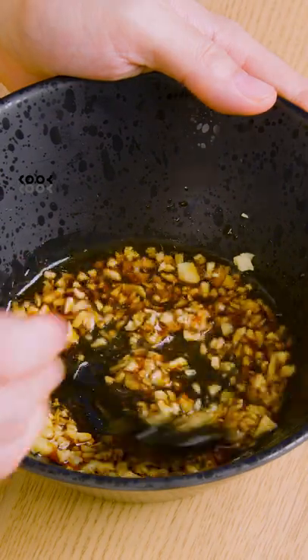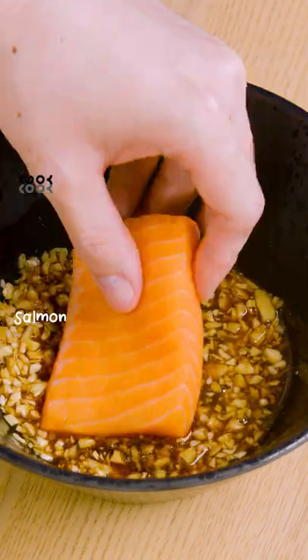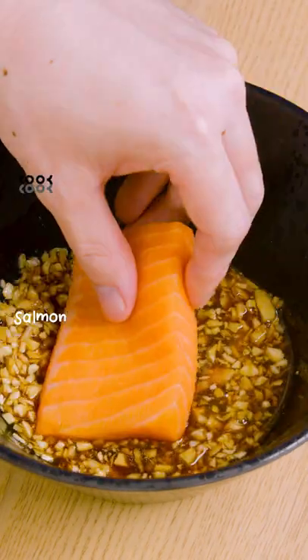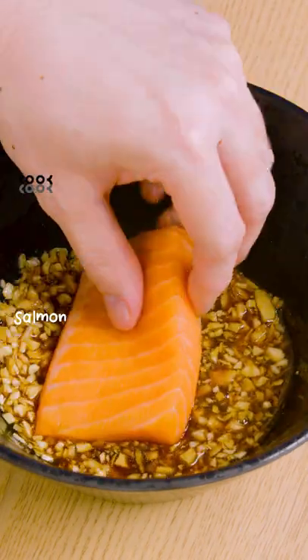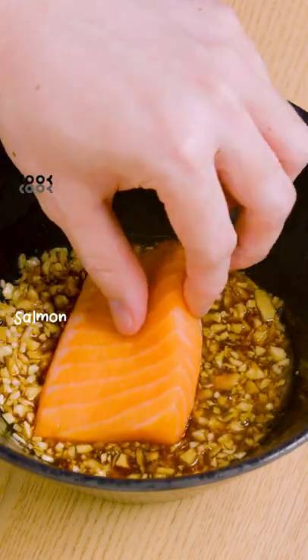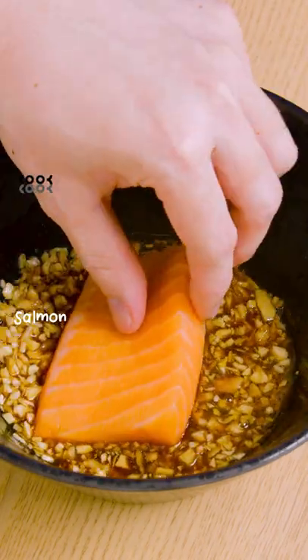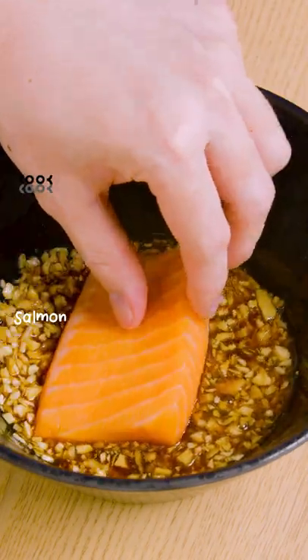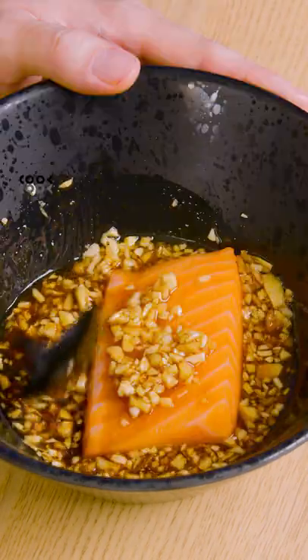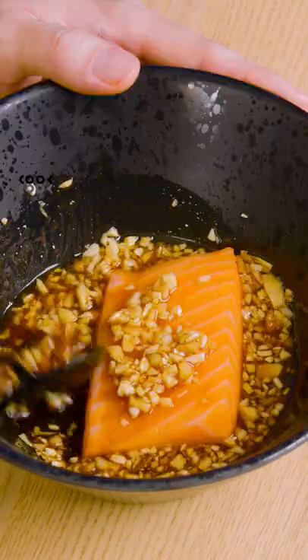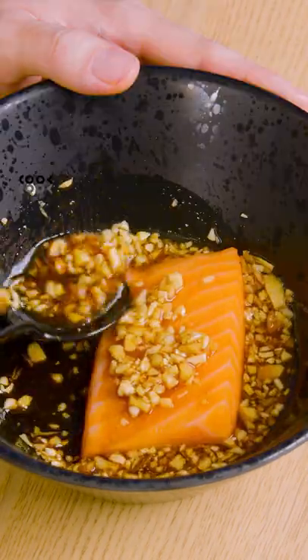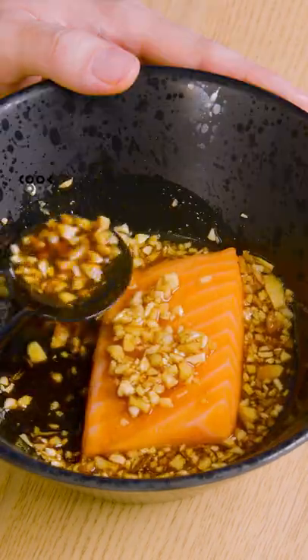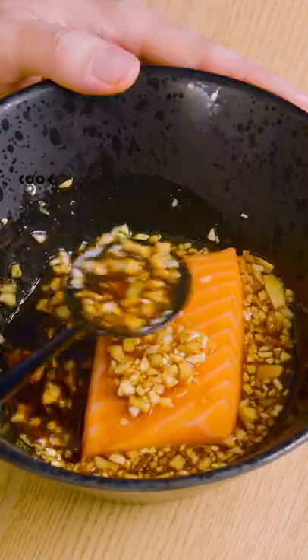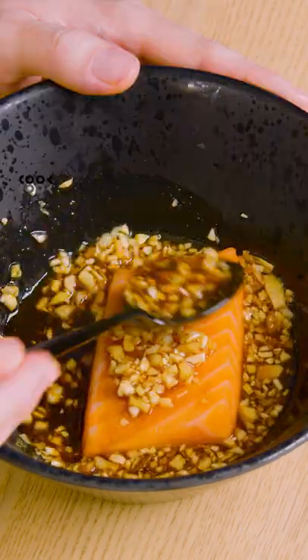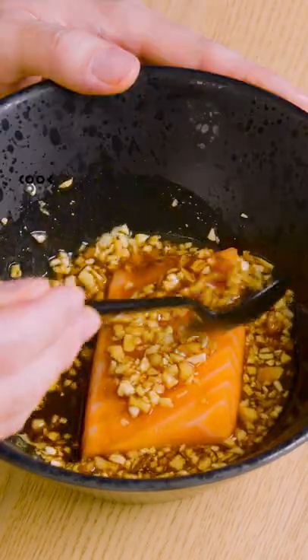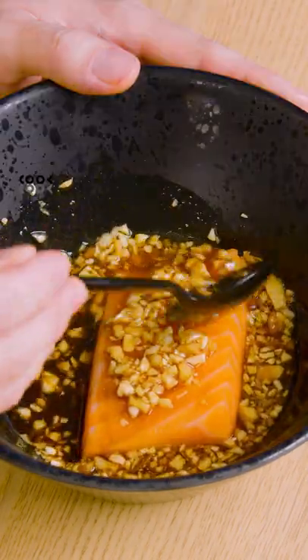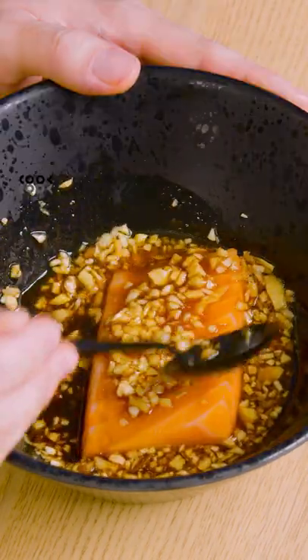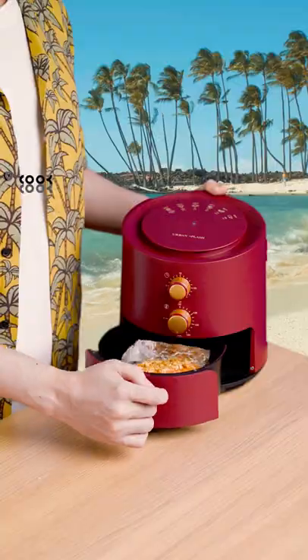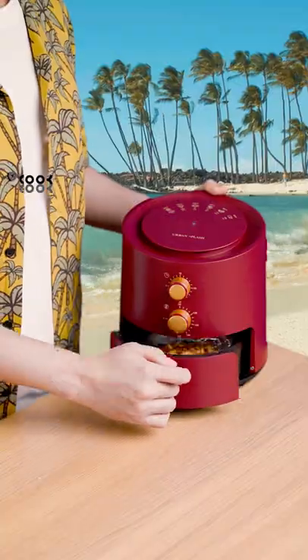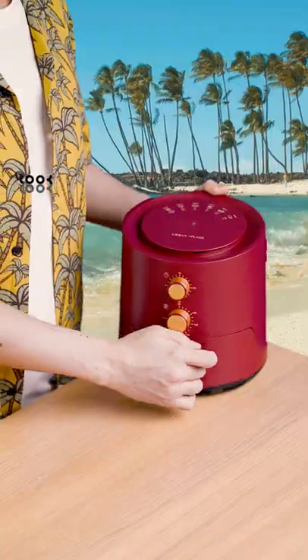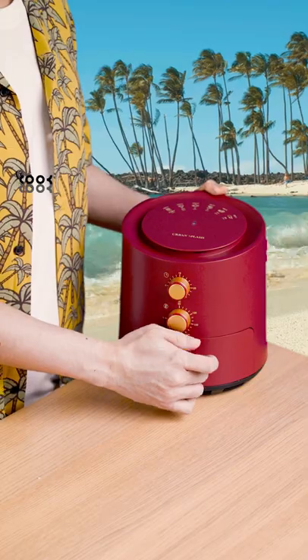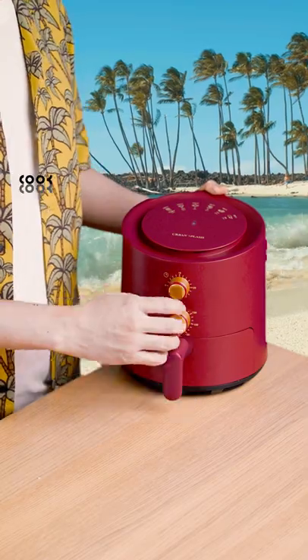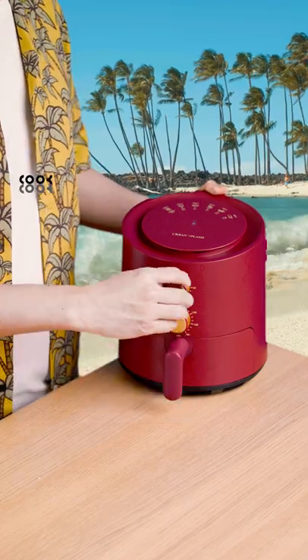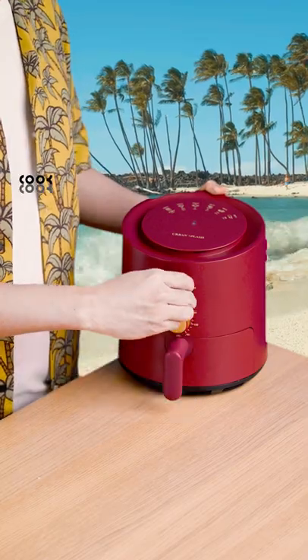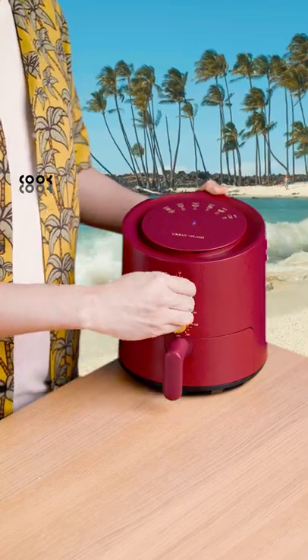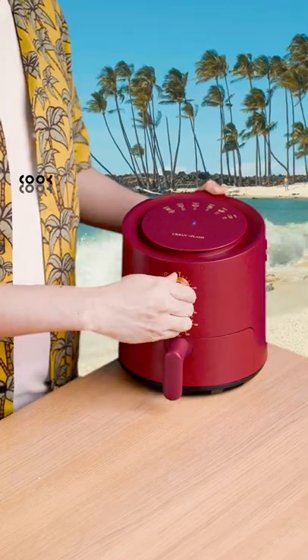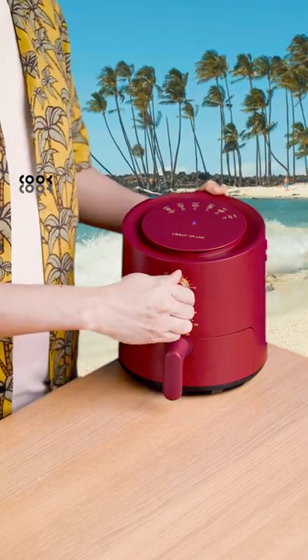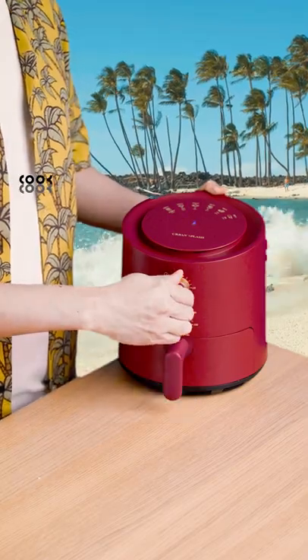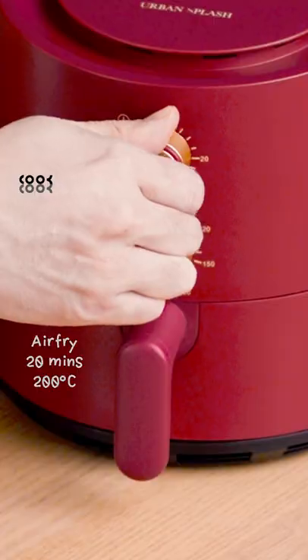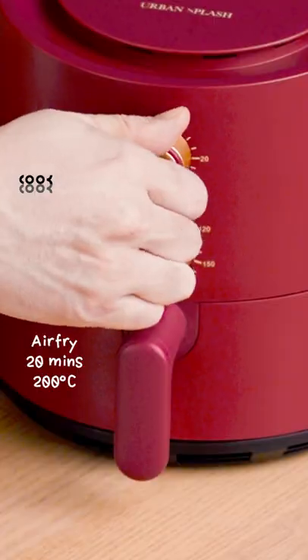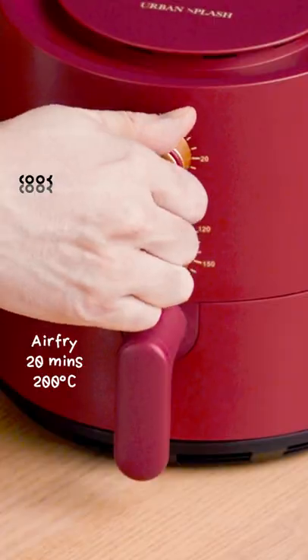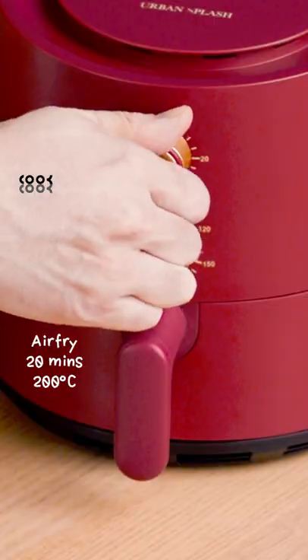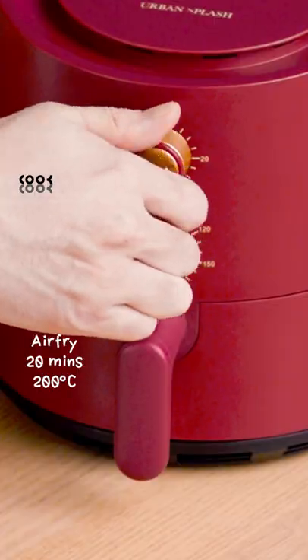It's time to baste the salmon with the sauce. Next, air fry the salmon at 200 degrees for 20 minutes.